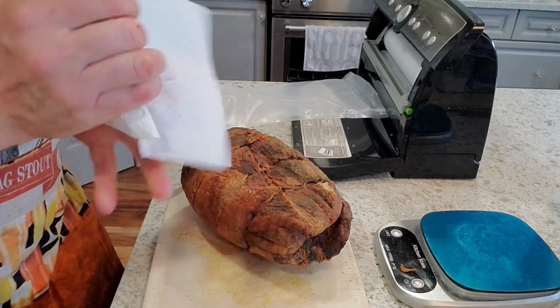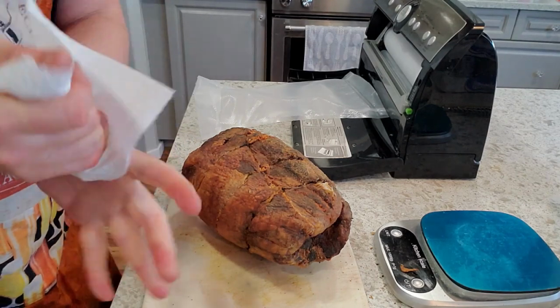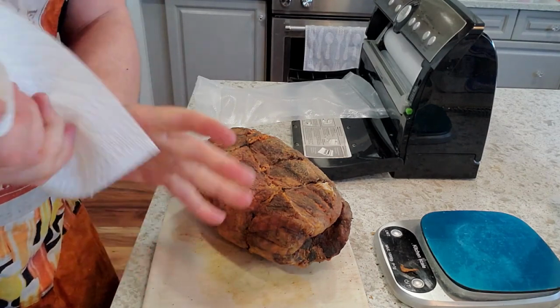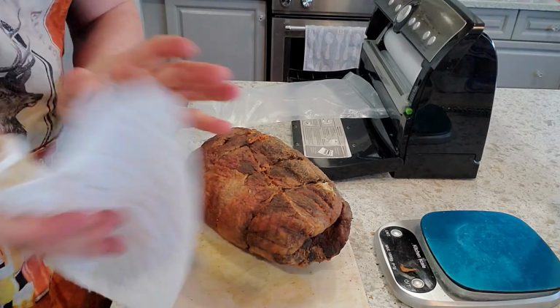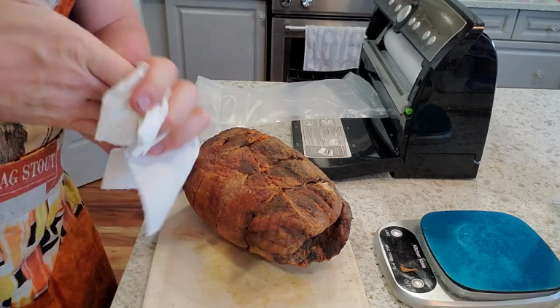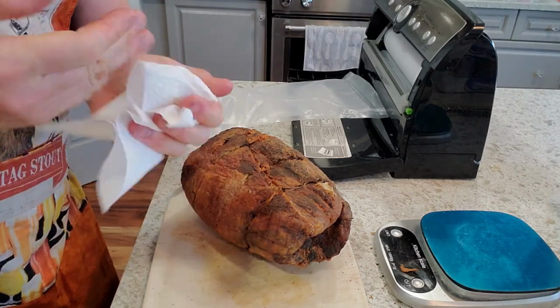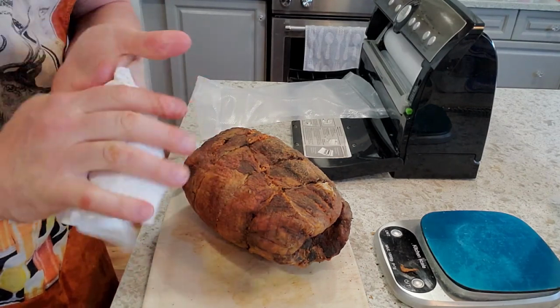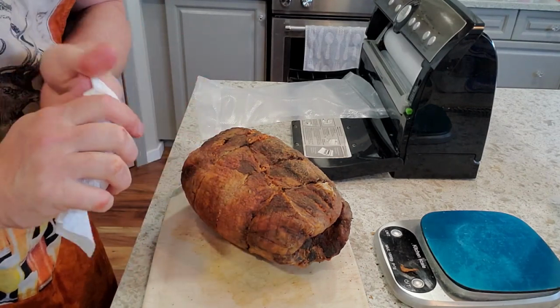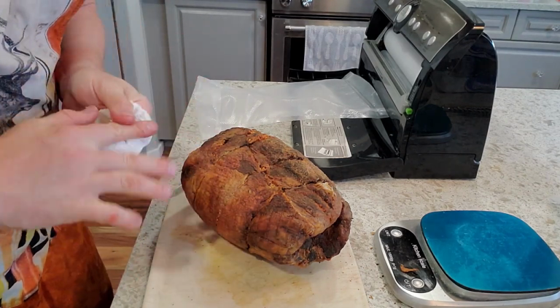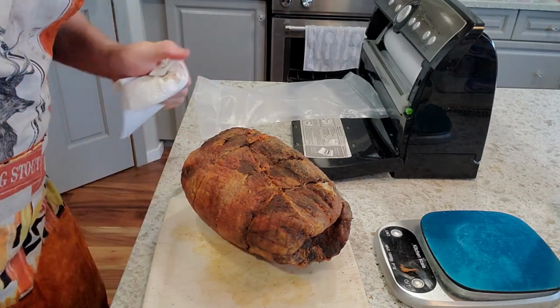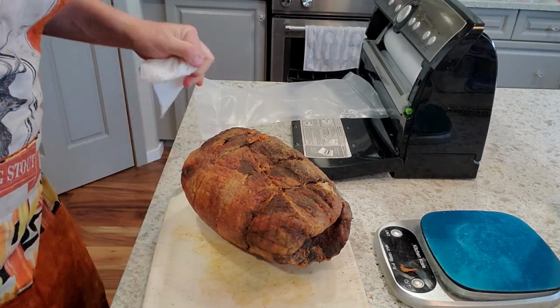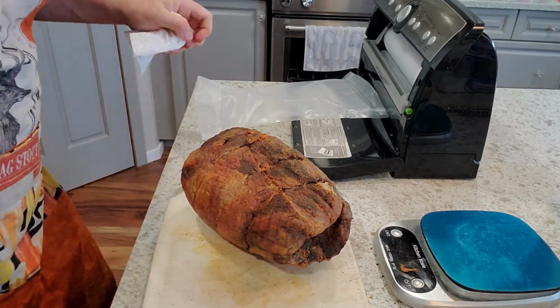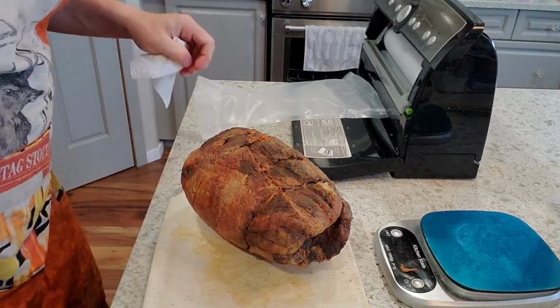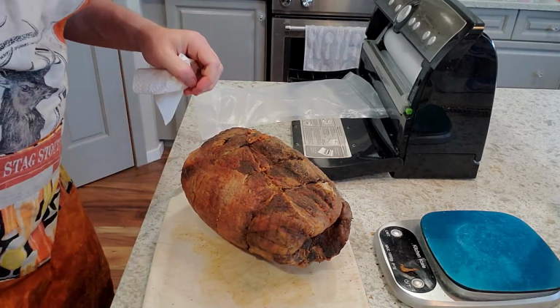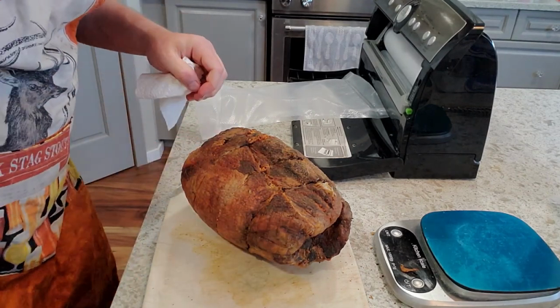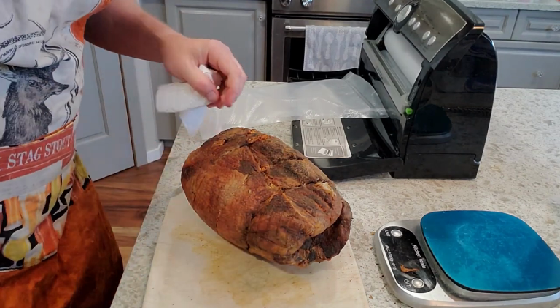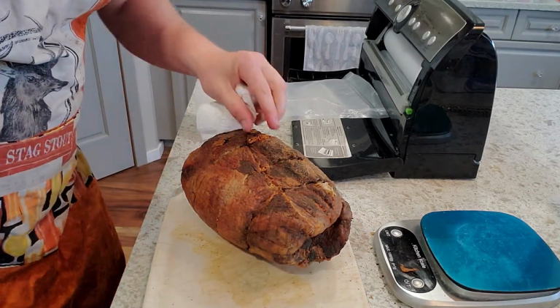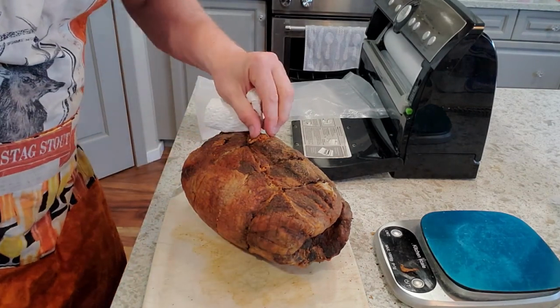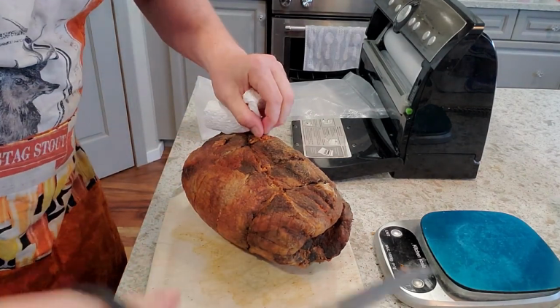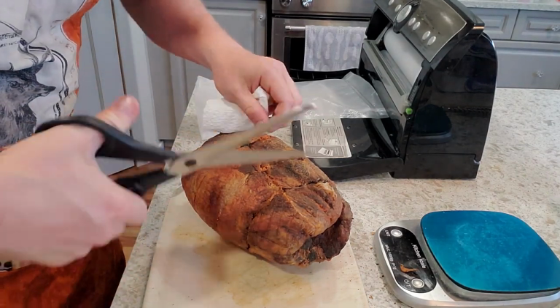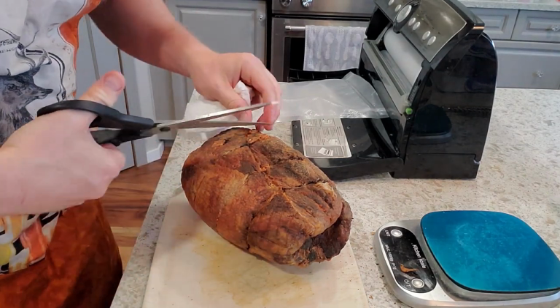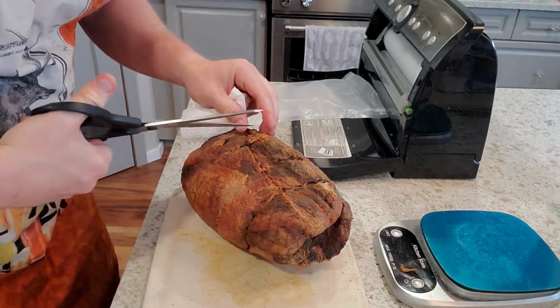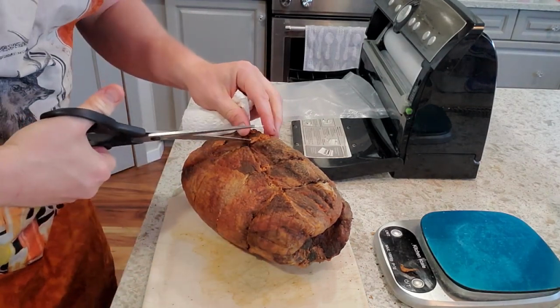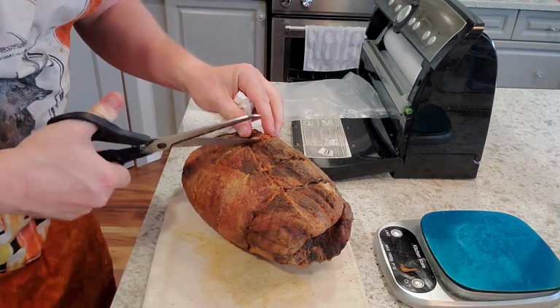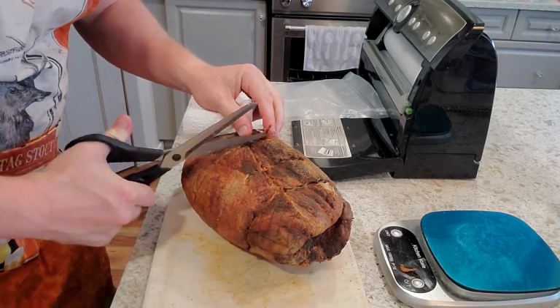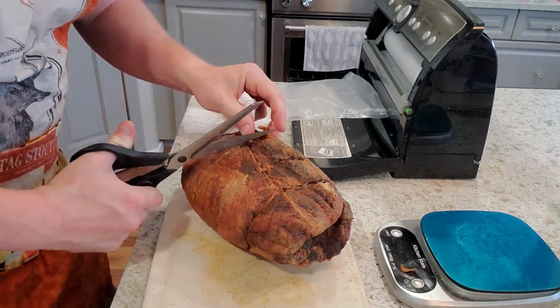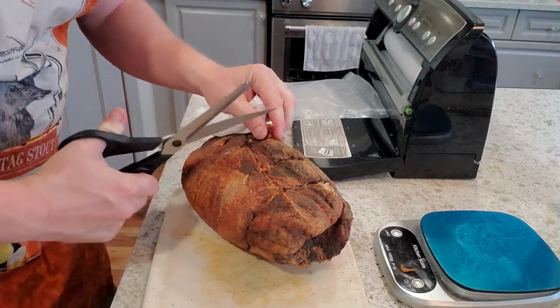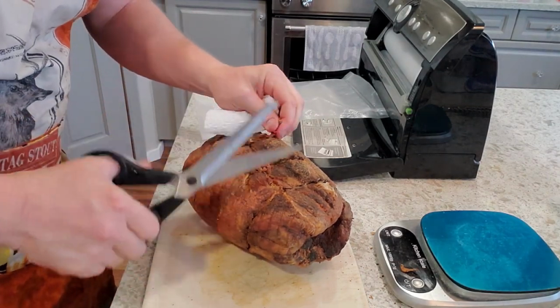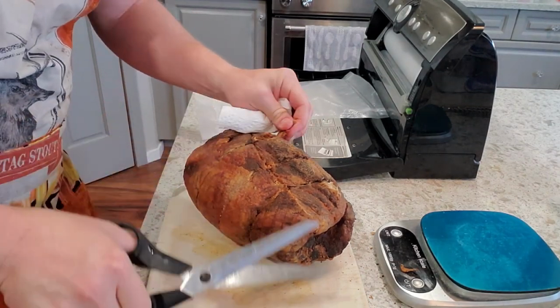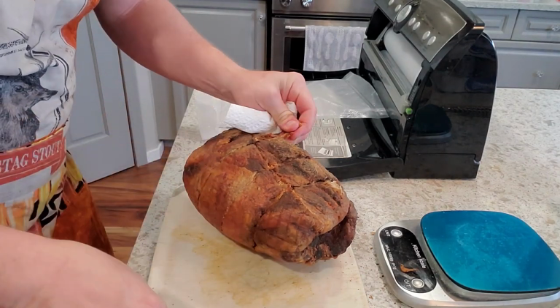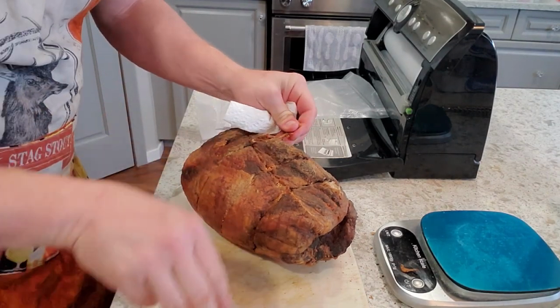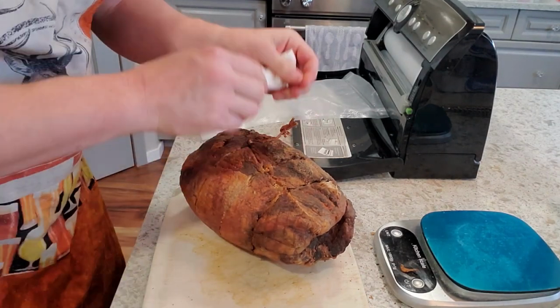That was a little more difficult than I'd been anticipating — looks like there's actually a little more chunk in there.